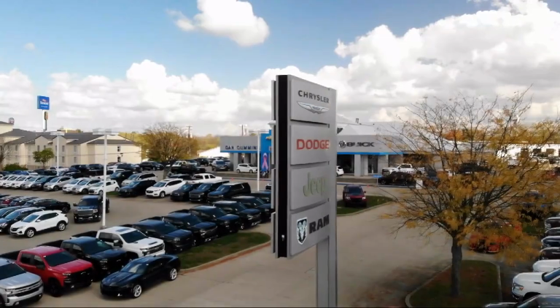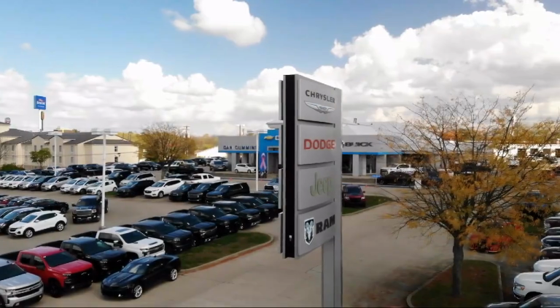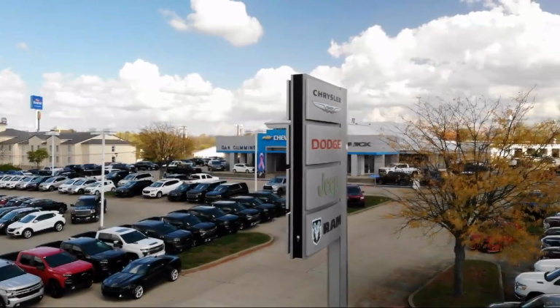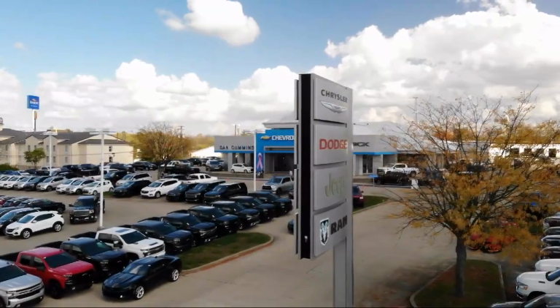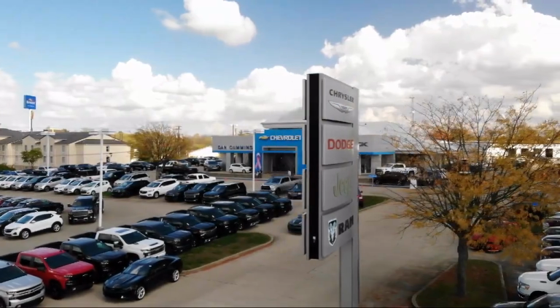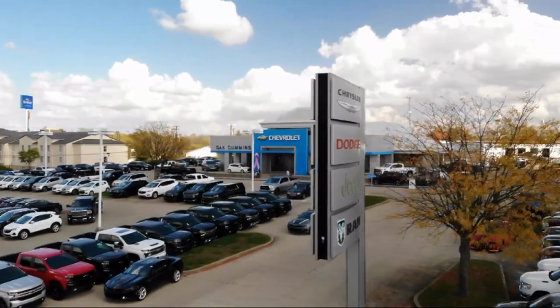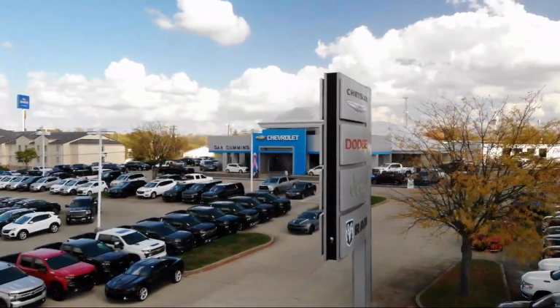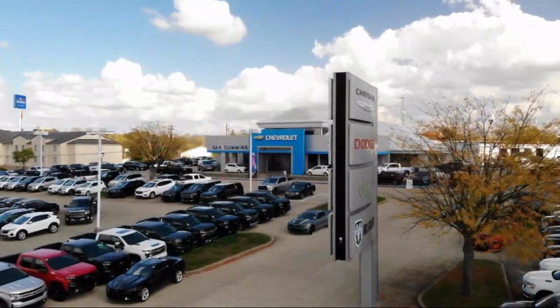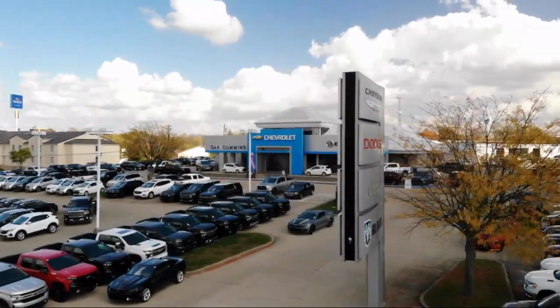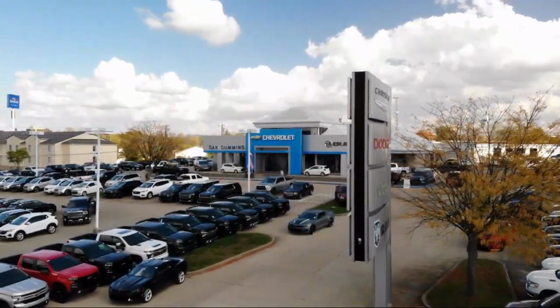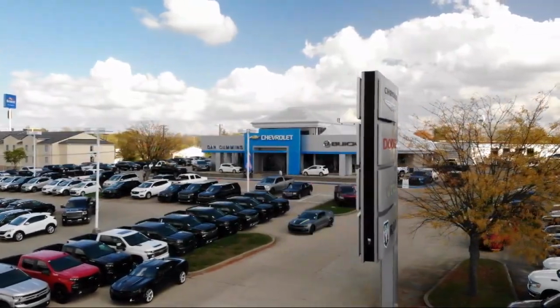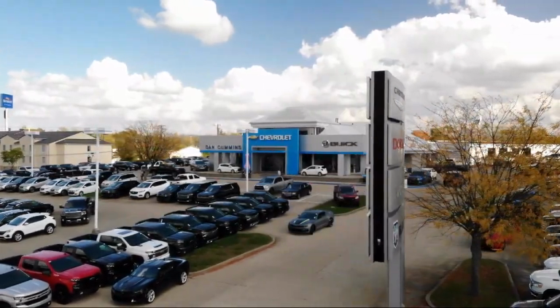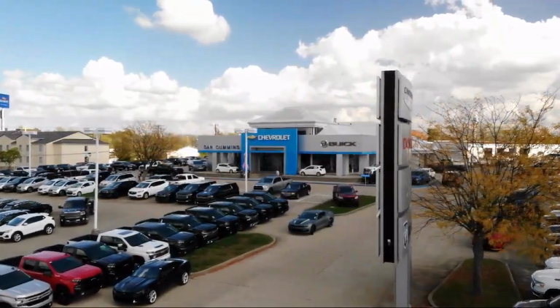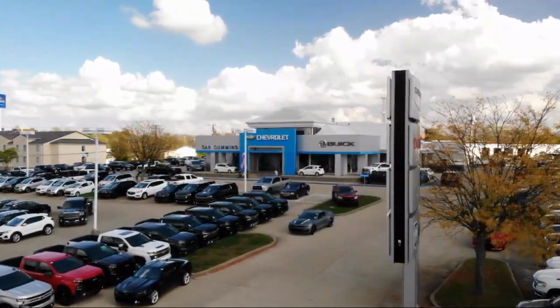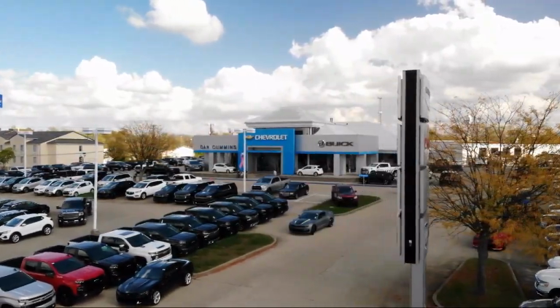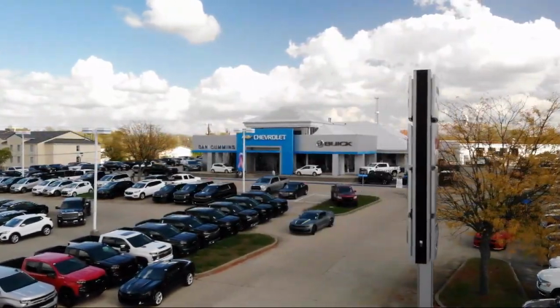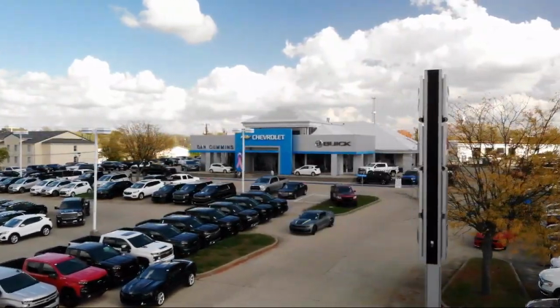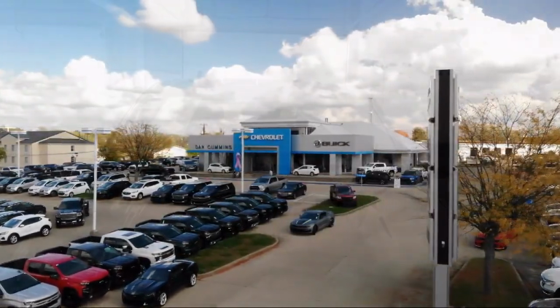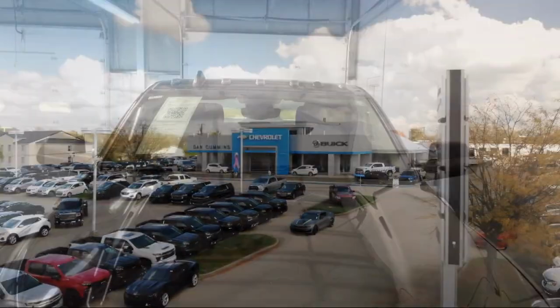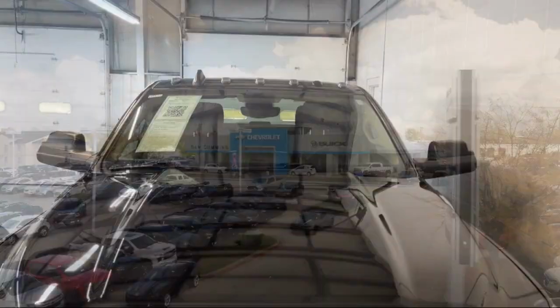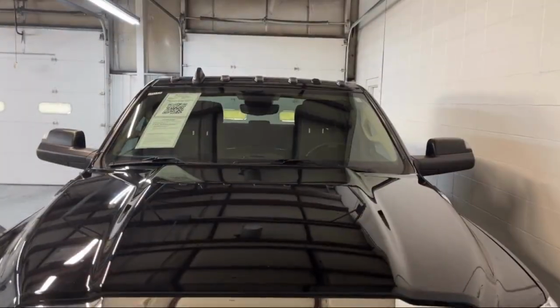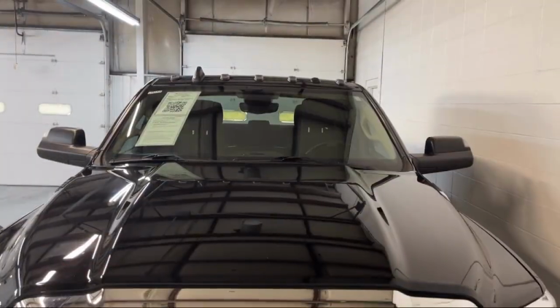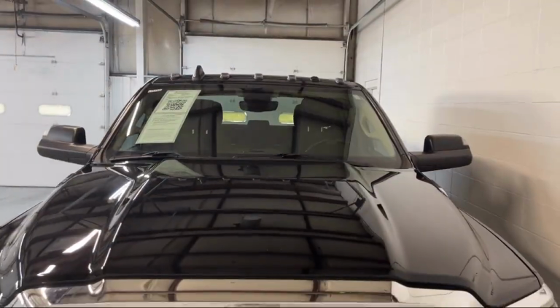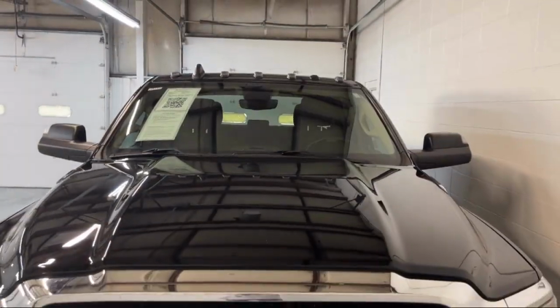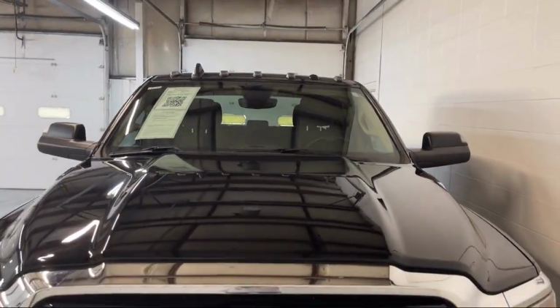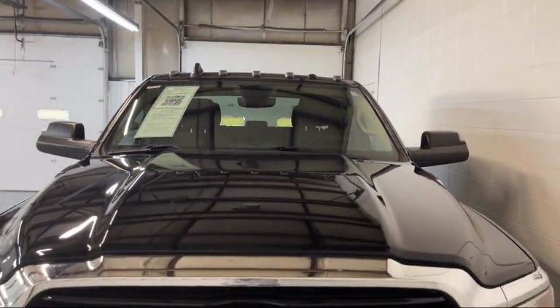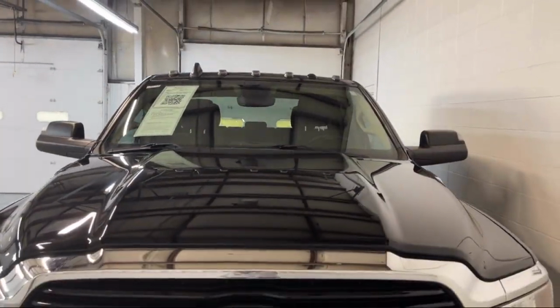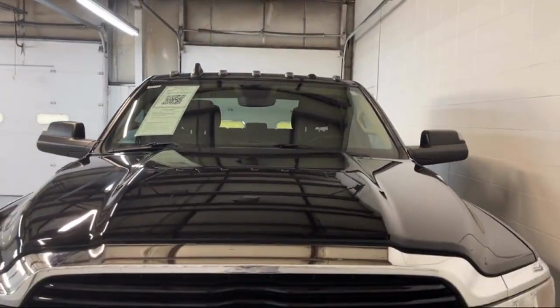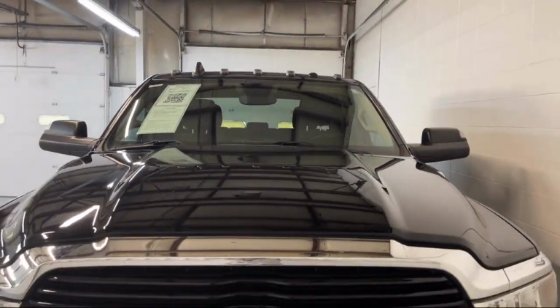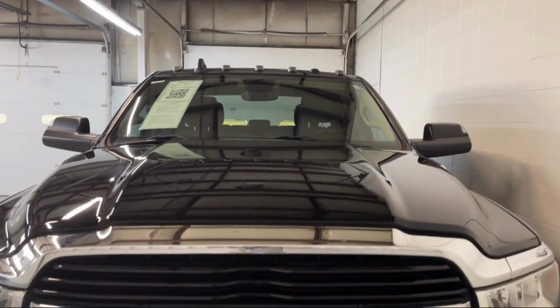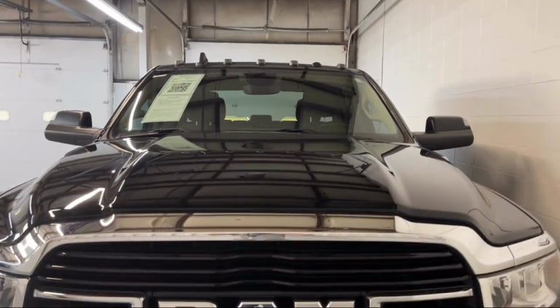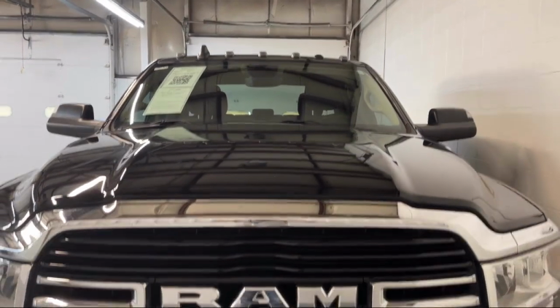Welcome to Dan Cummins of Georgetown, and here's a look at one of our many great vehicles for sale.